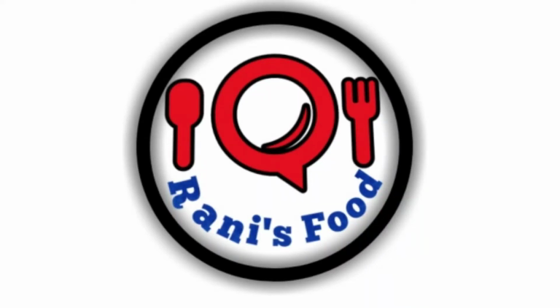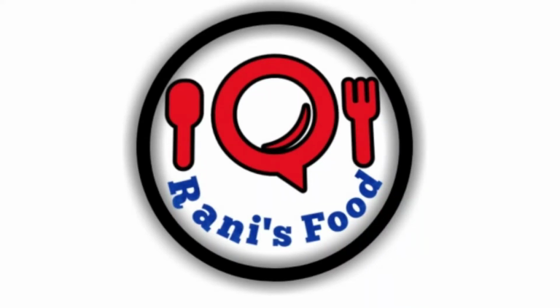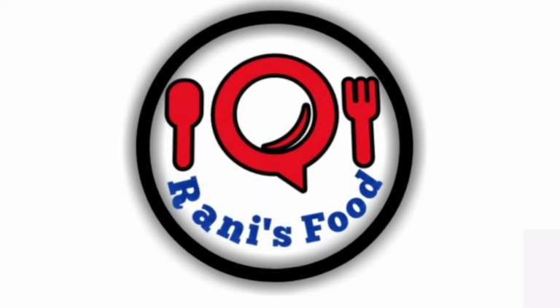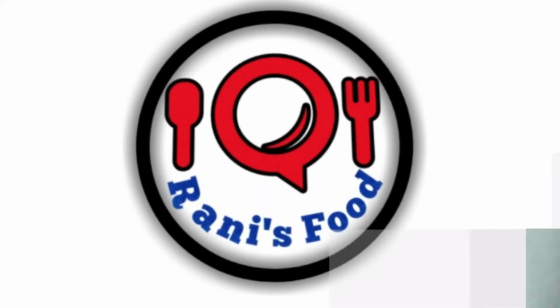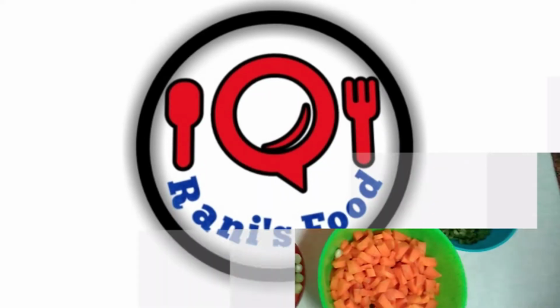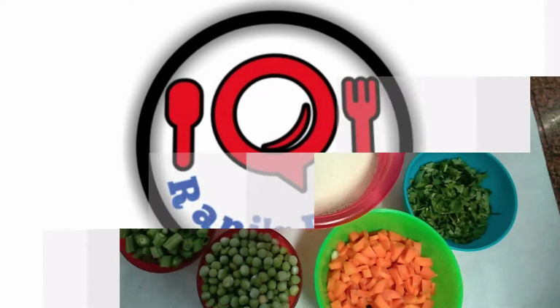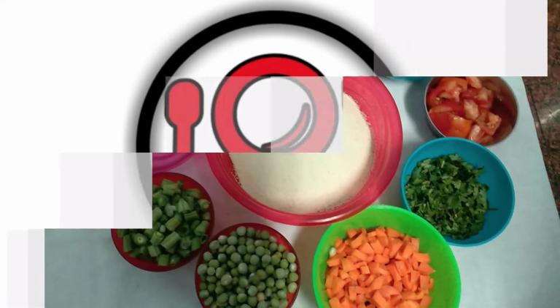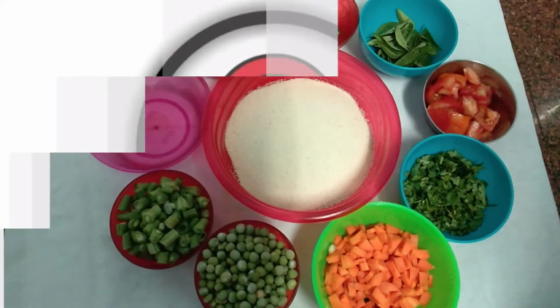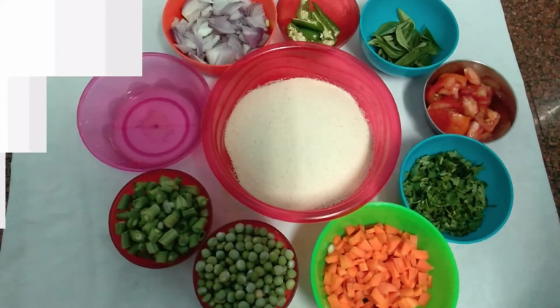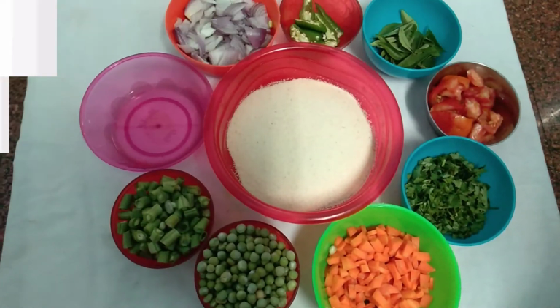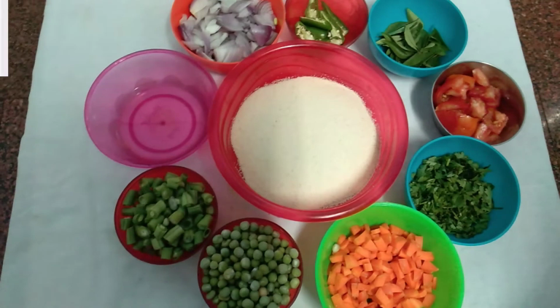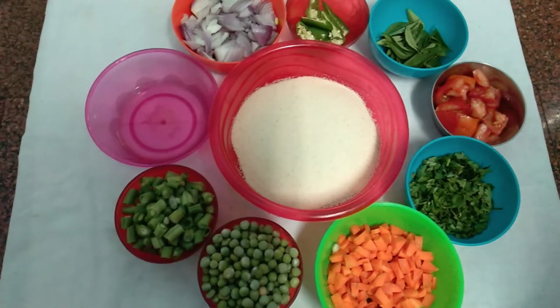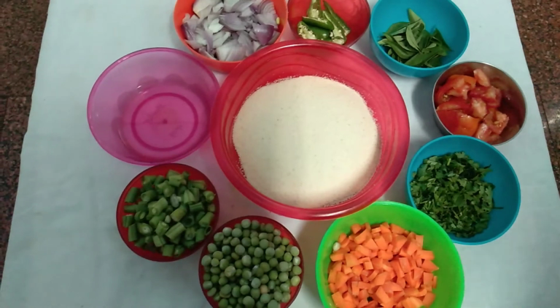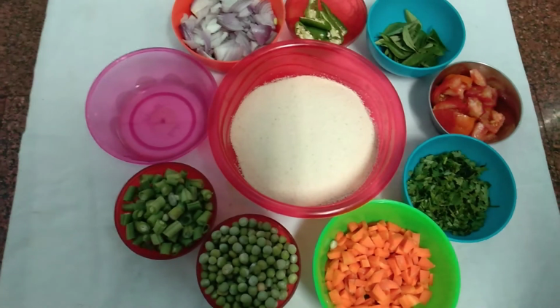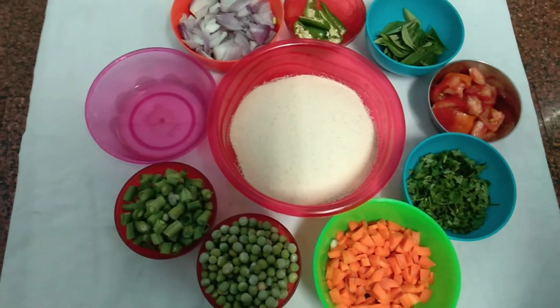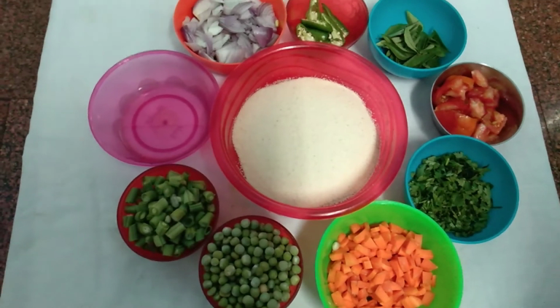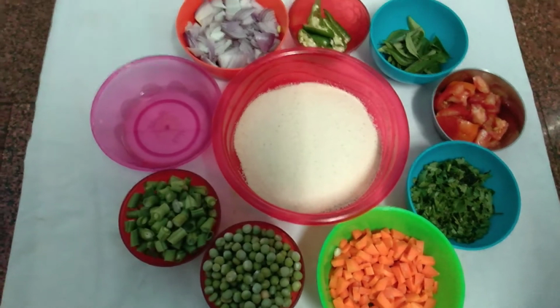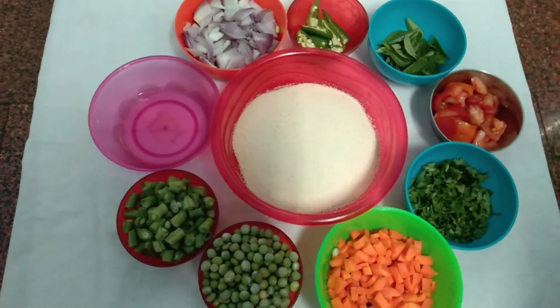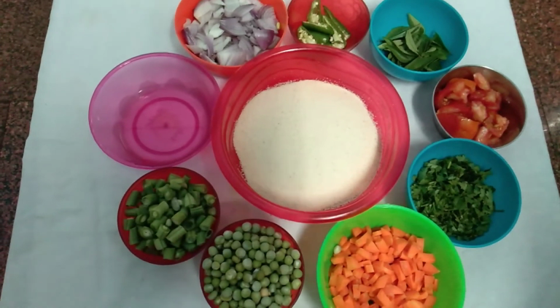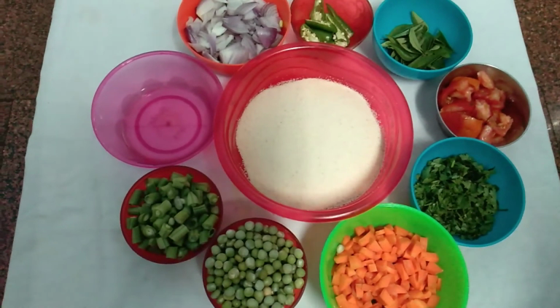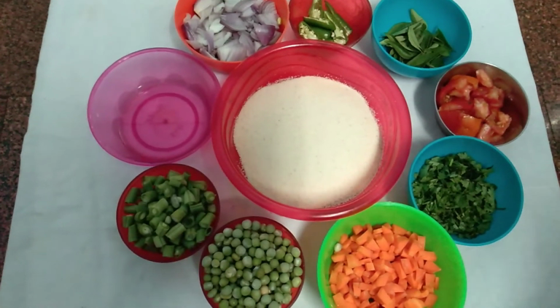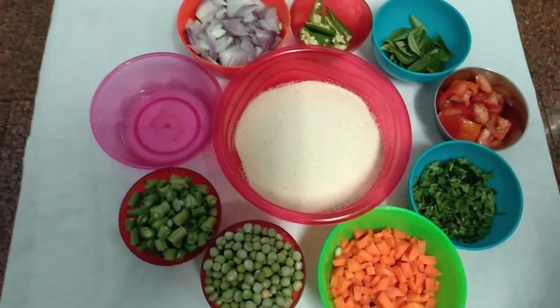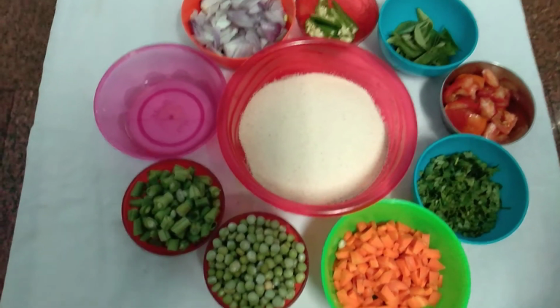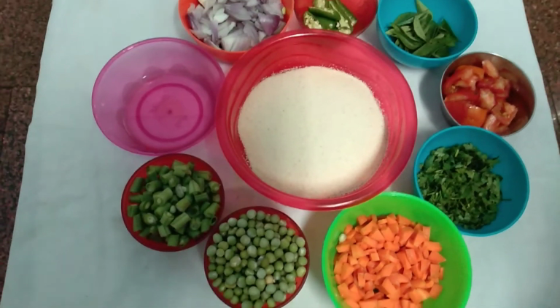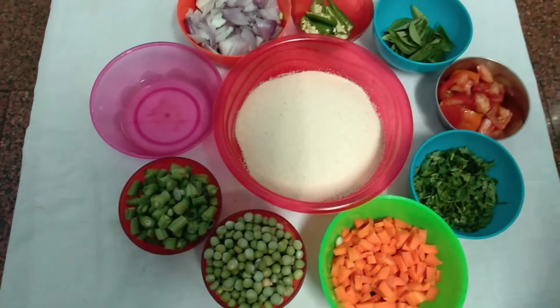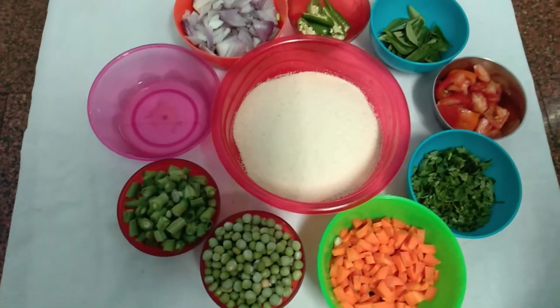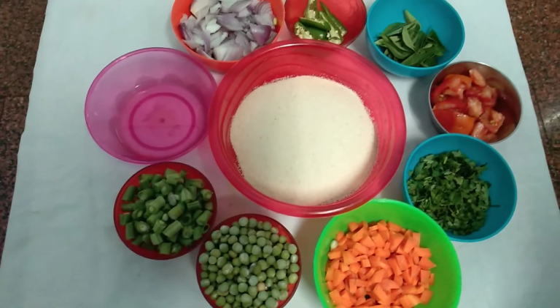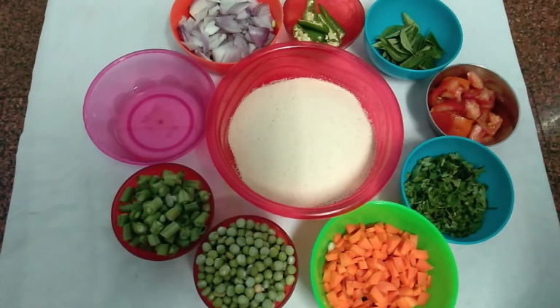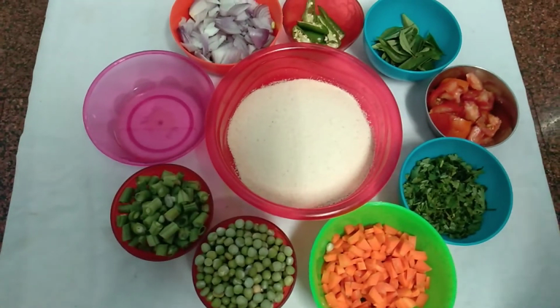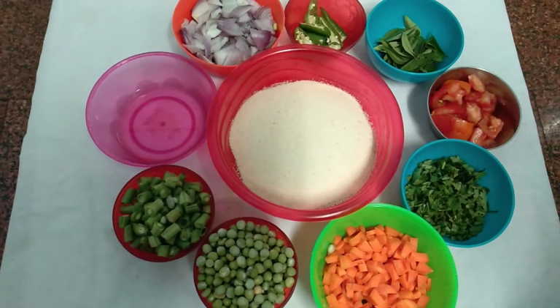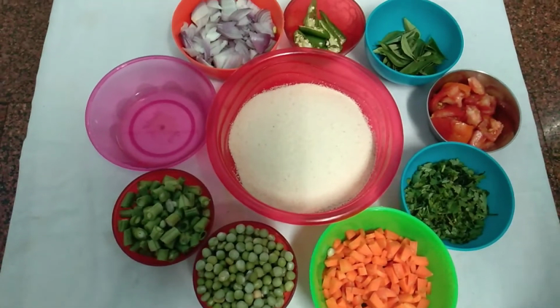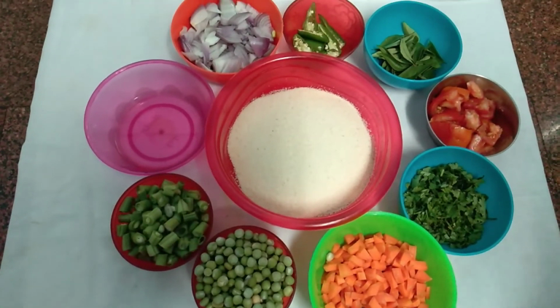Welcome to Rani's Food. Let's talk about how to cook in the kitchen.